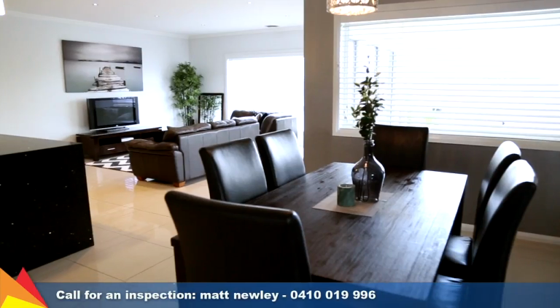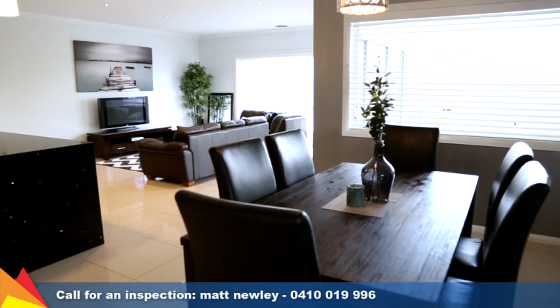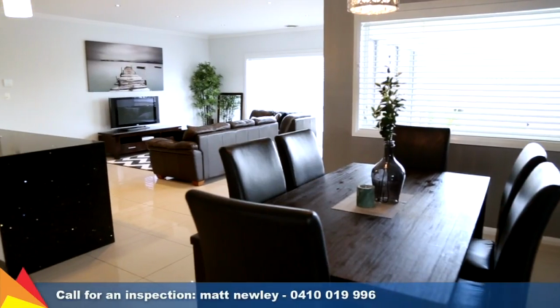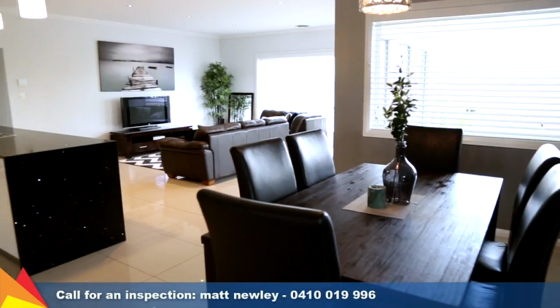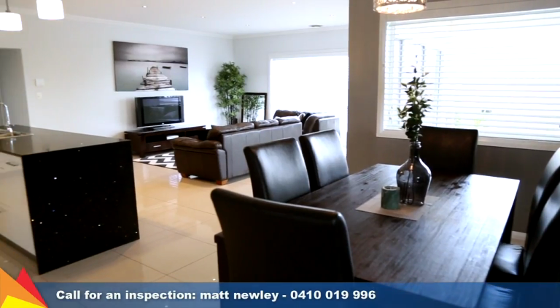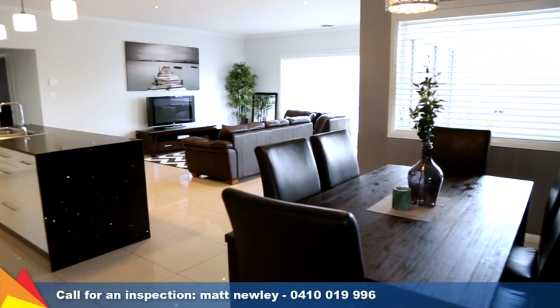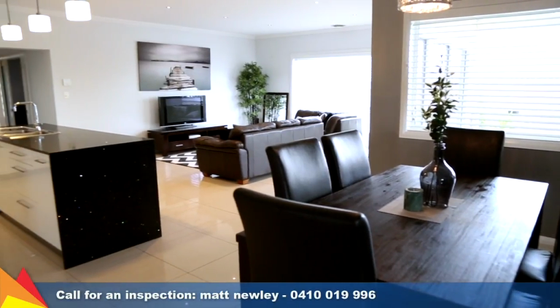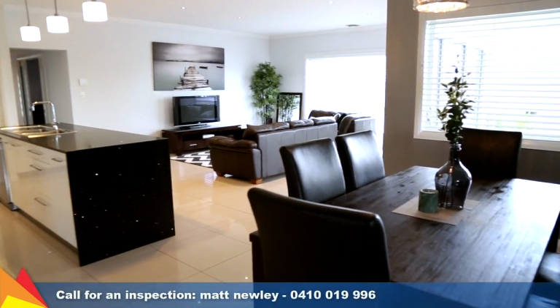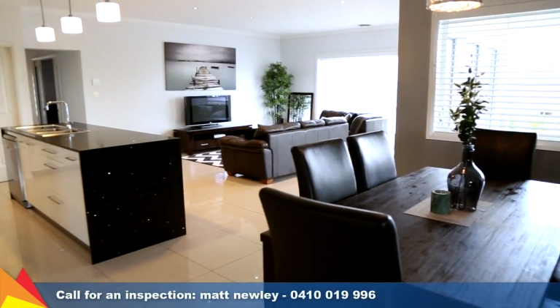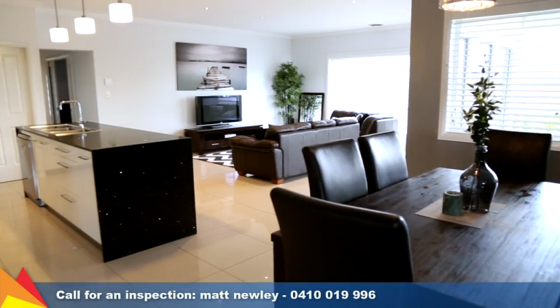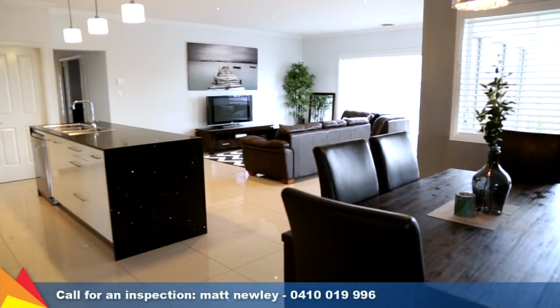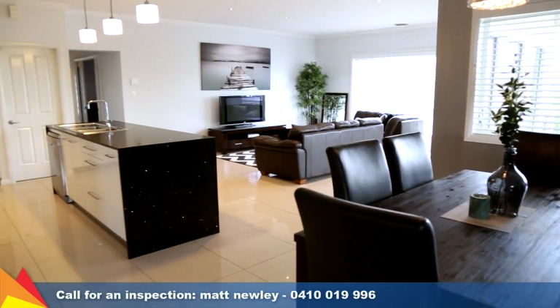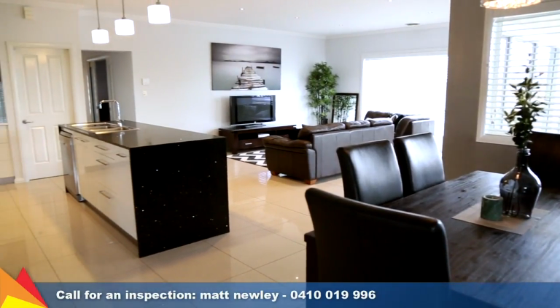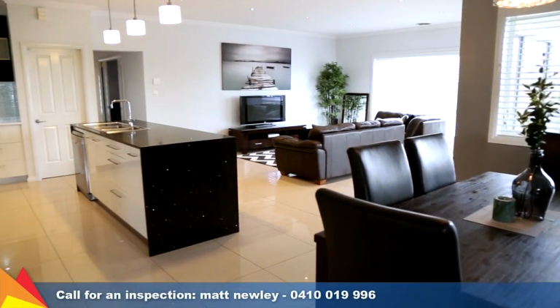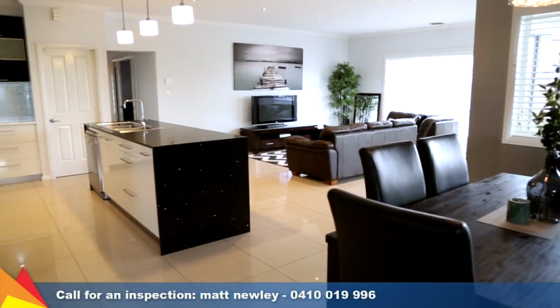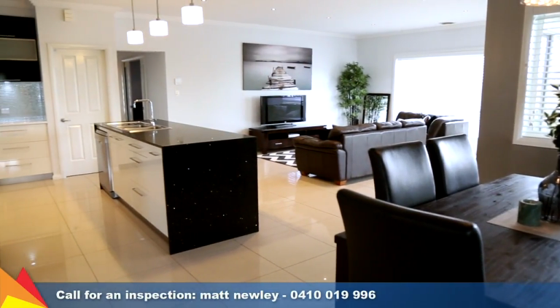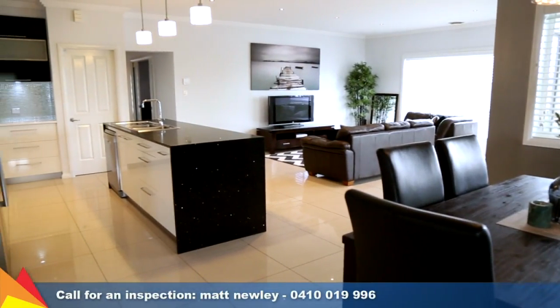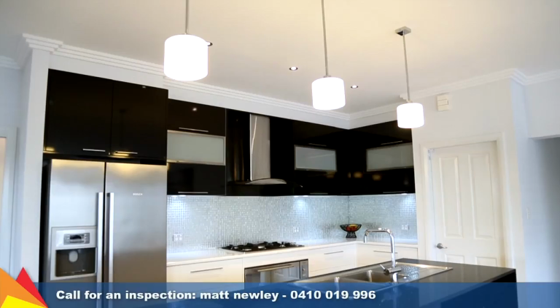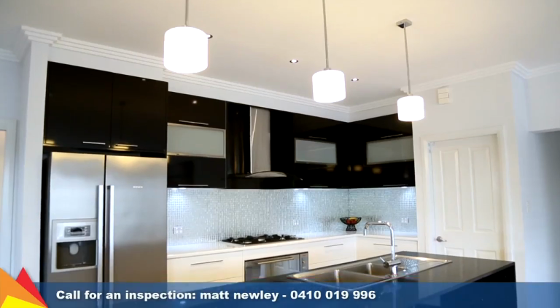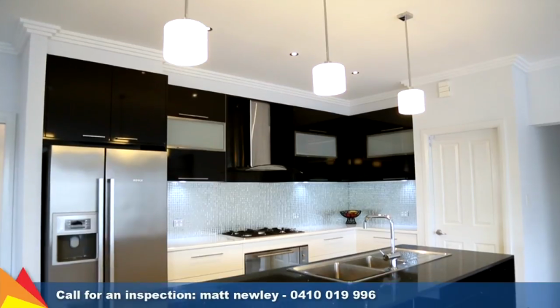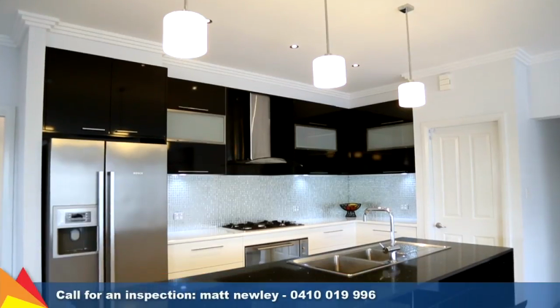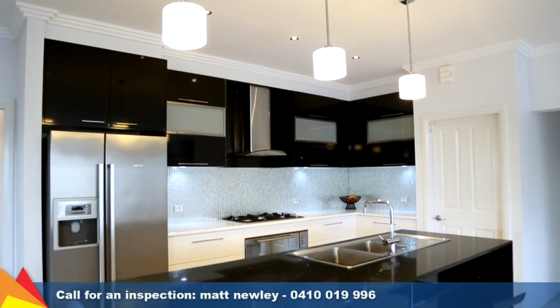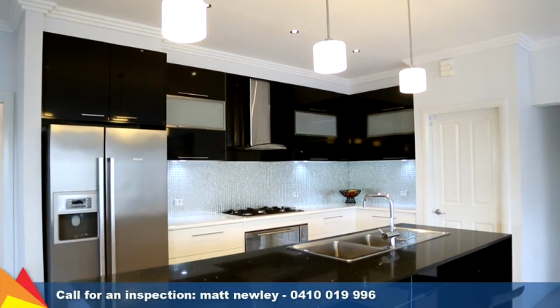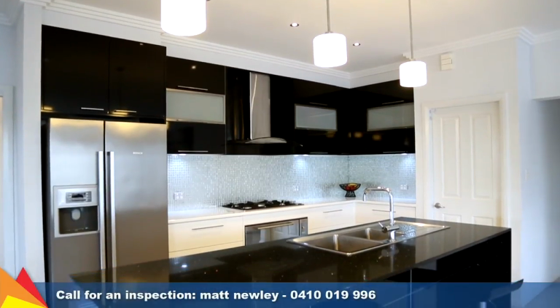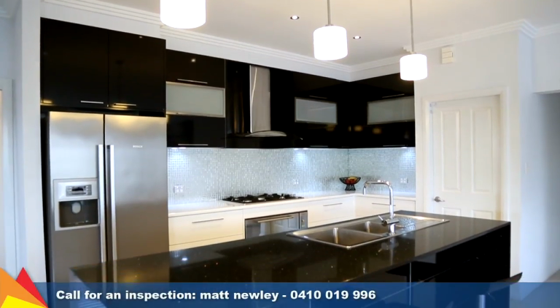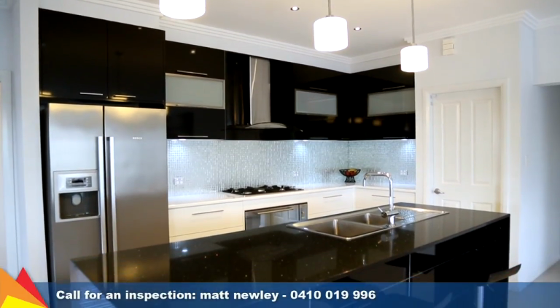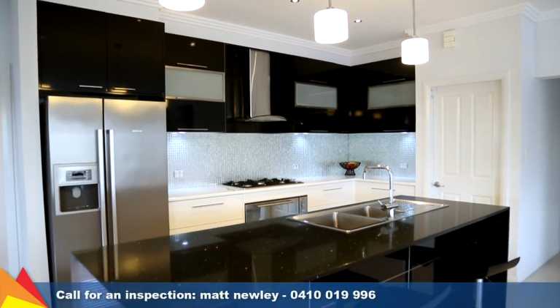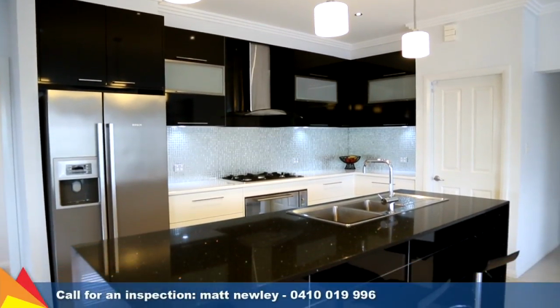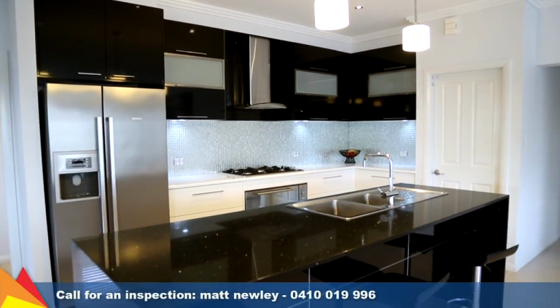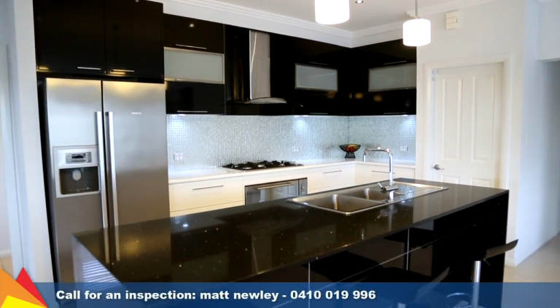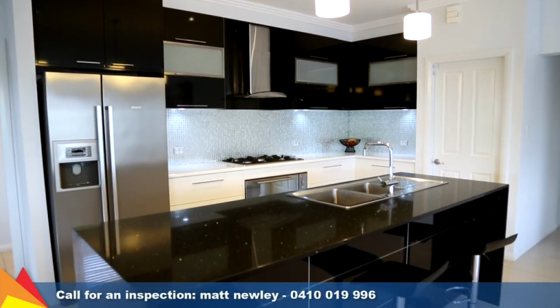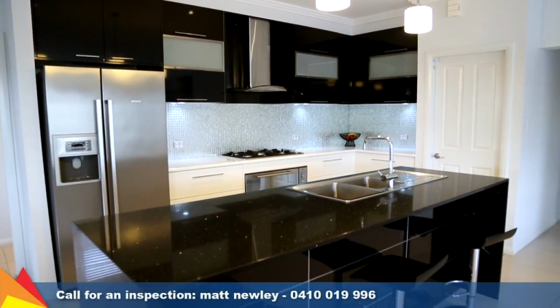The stunning kitchen is sure to impress with a stone-topped island bench, walk-in pantry, and stainless steel appliances.